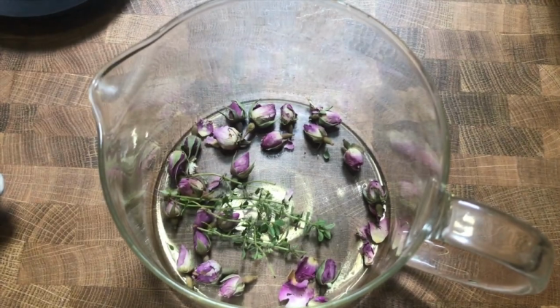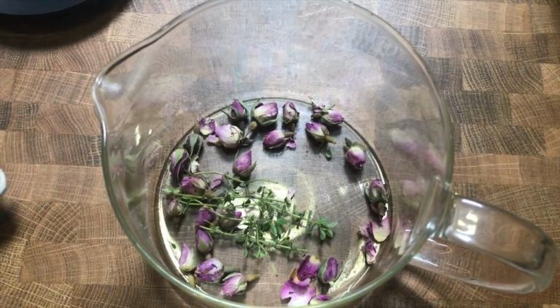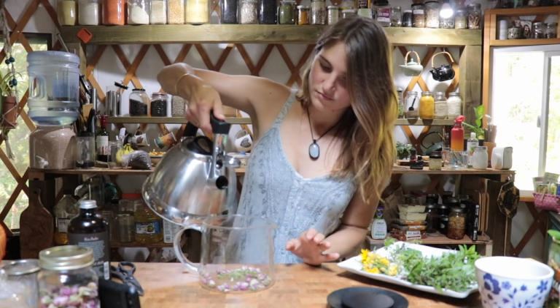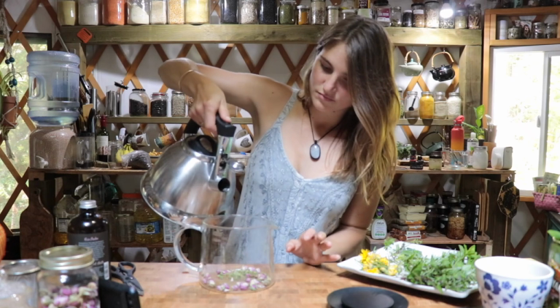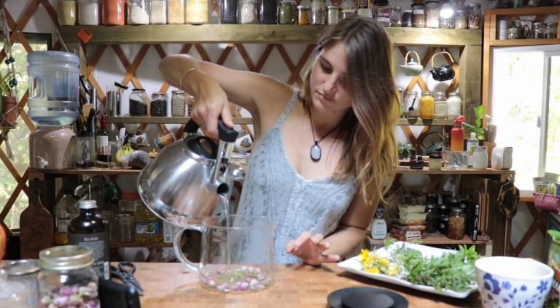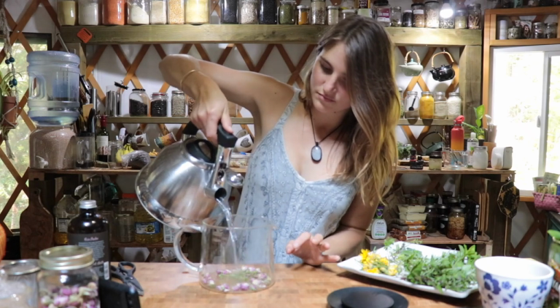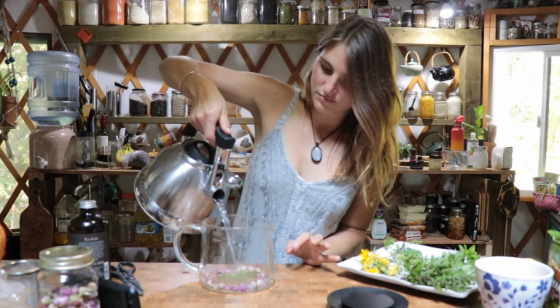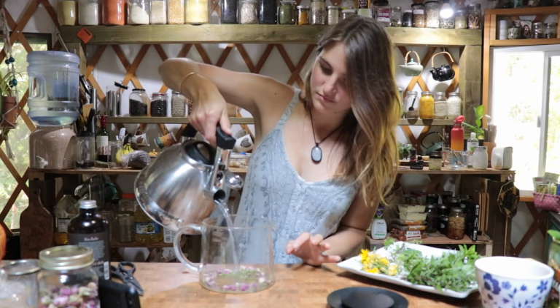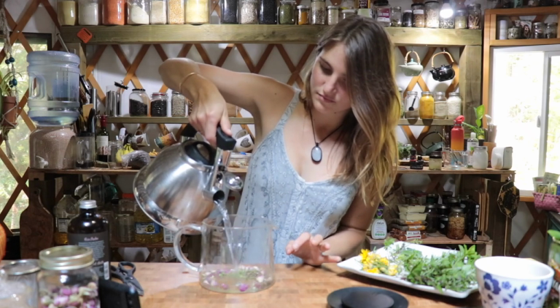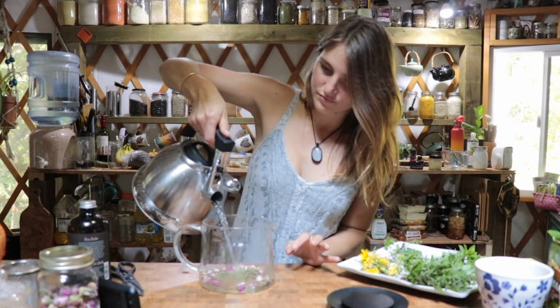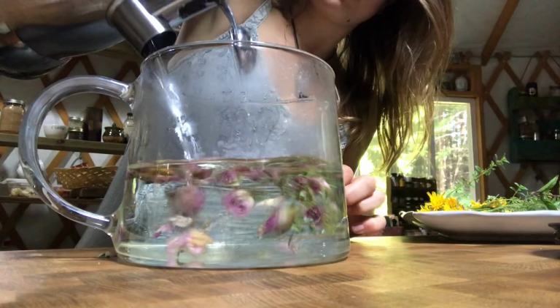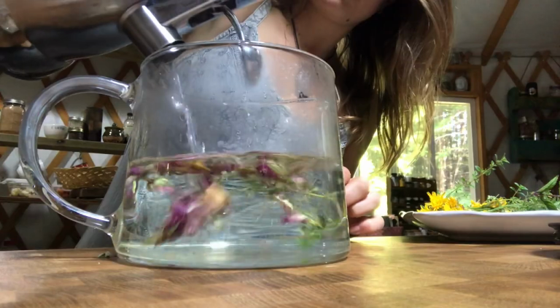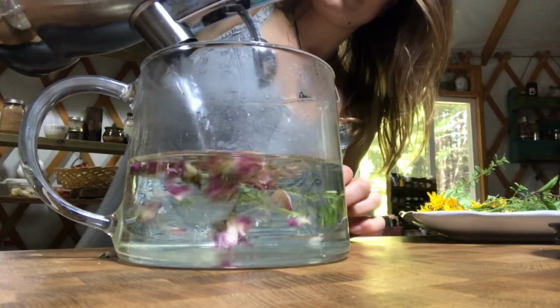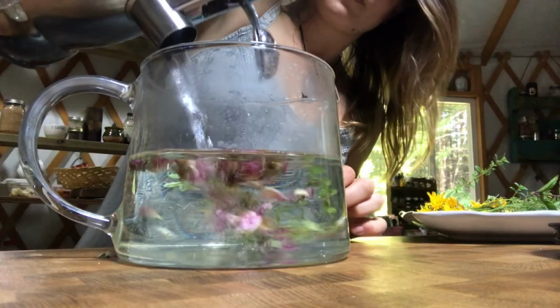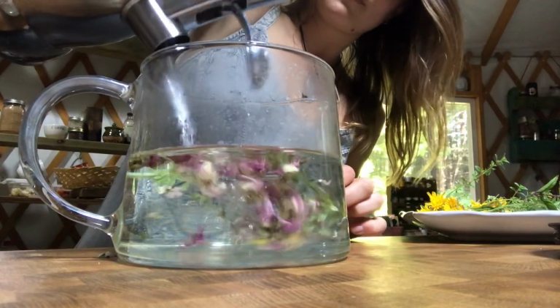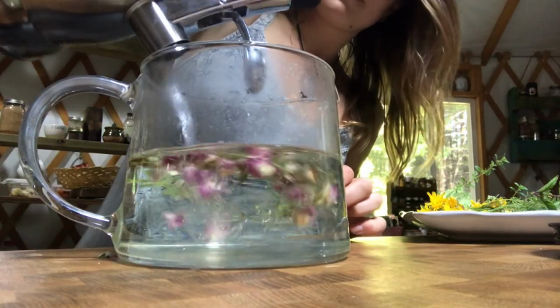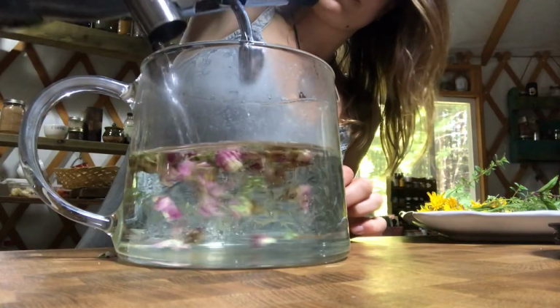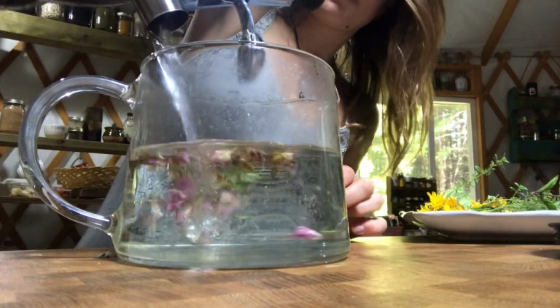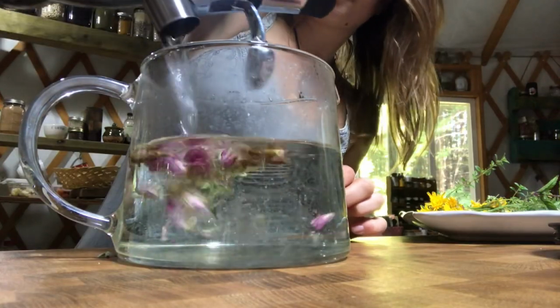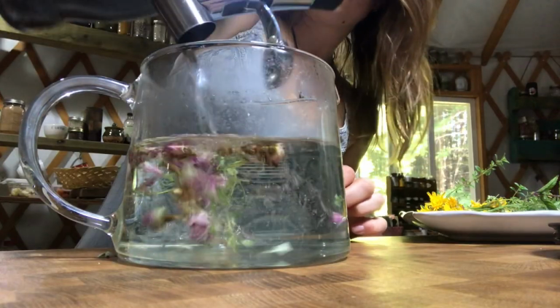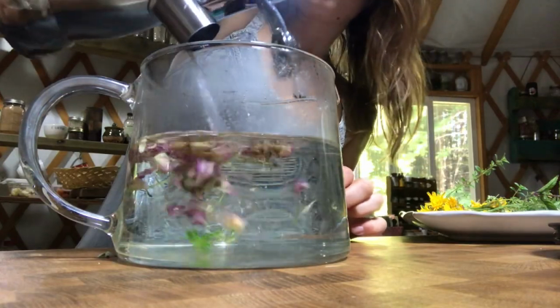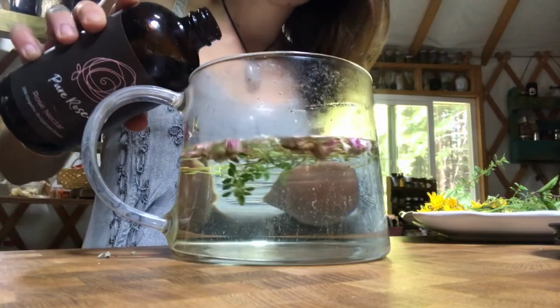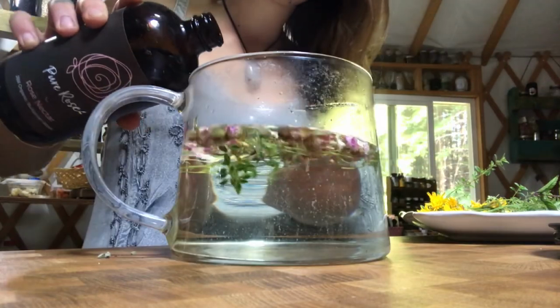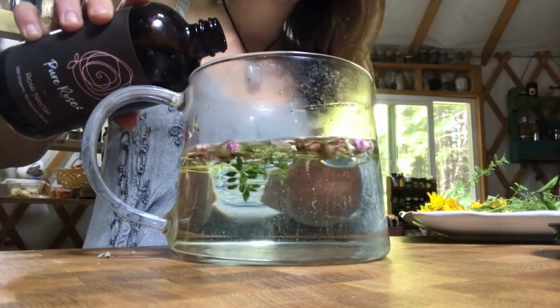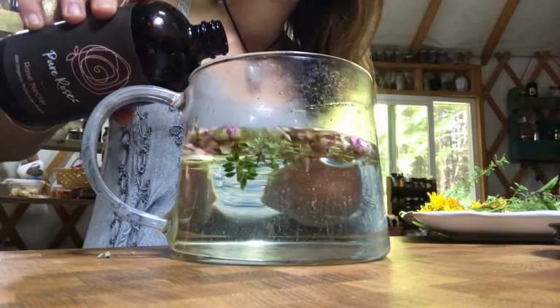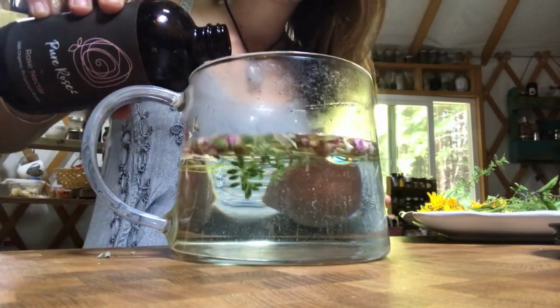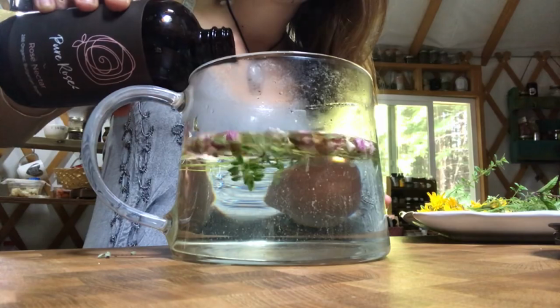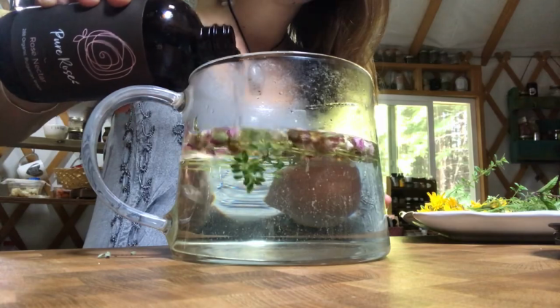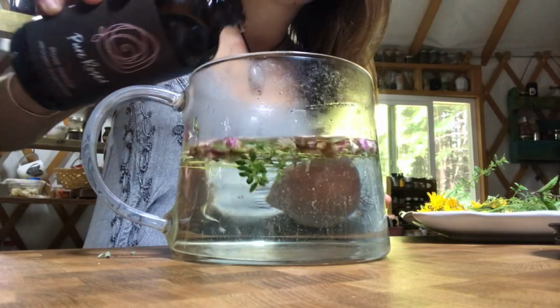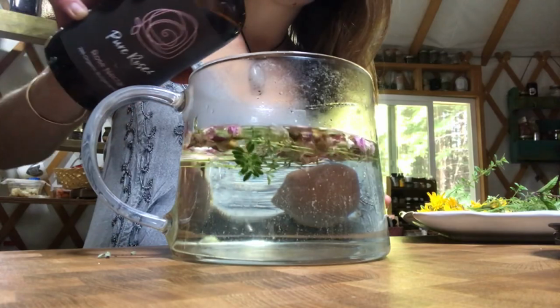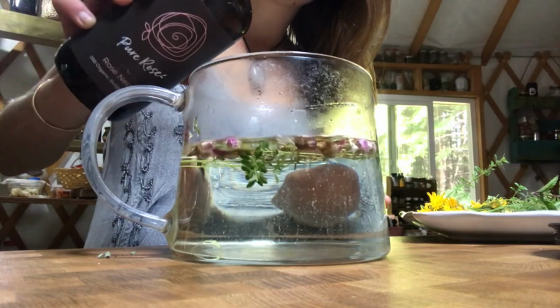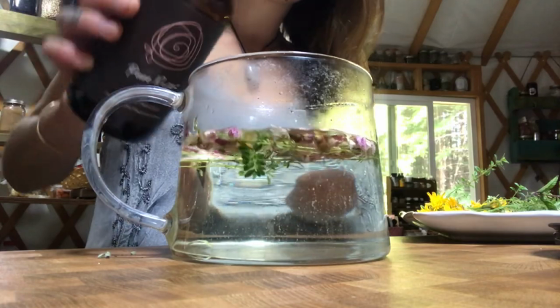Pour in your hot water, then add a splash of your Pure Rose nectar.